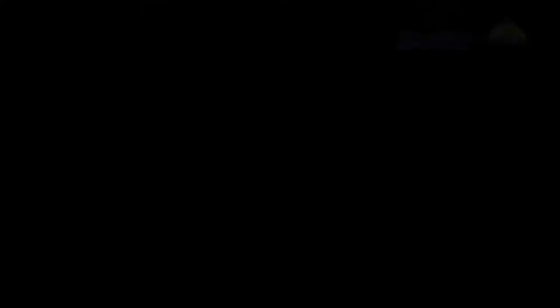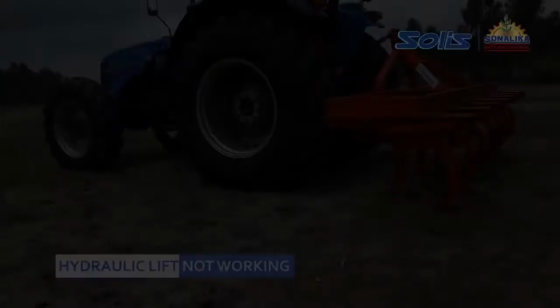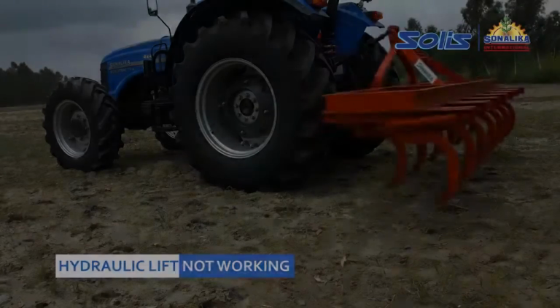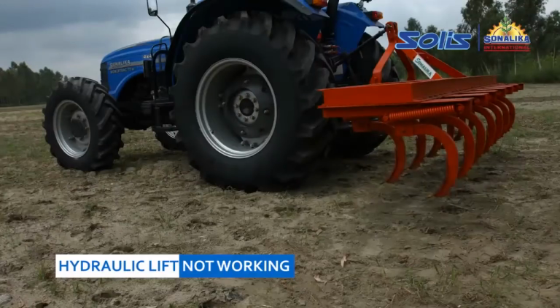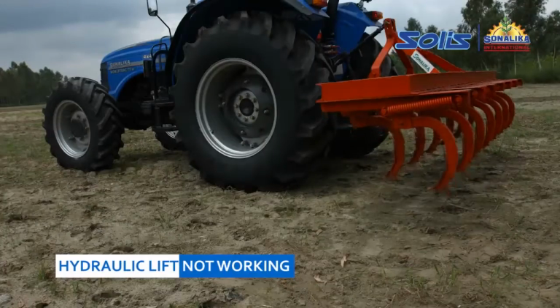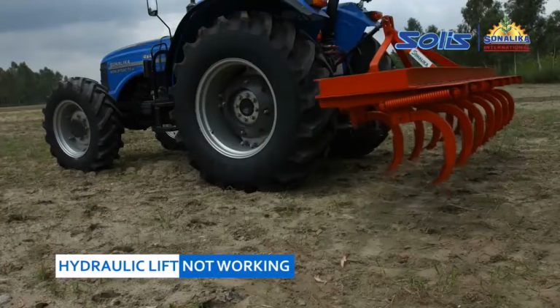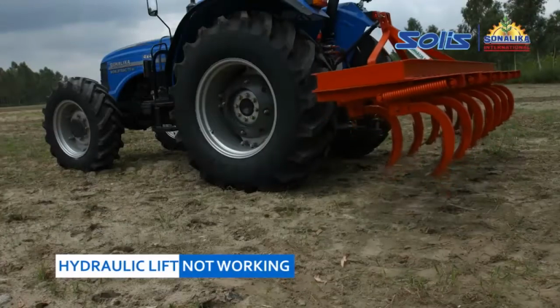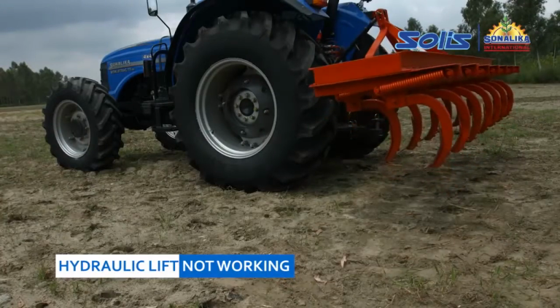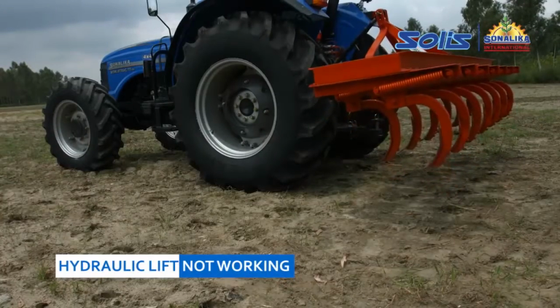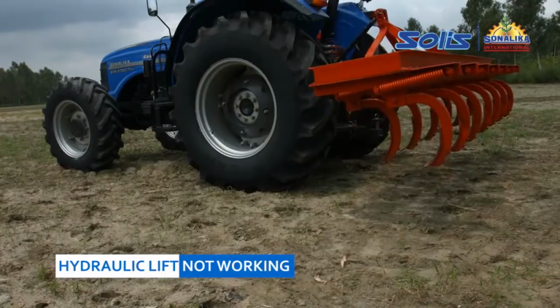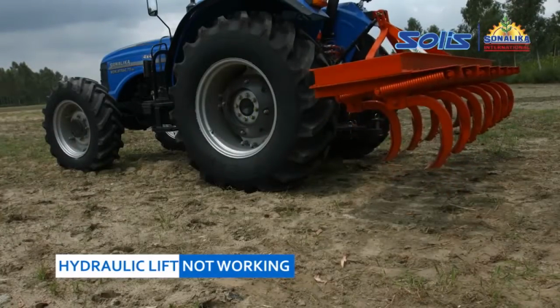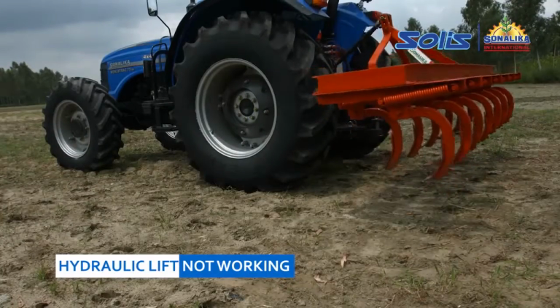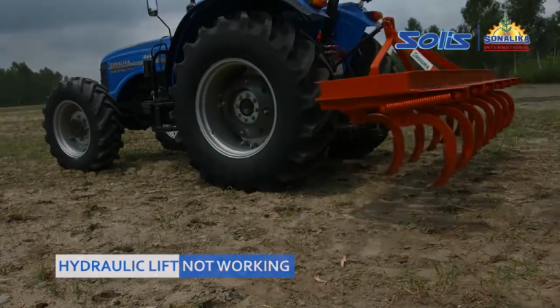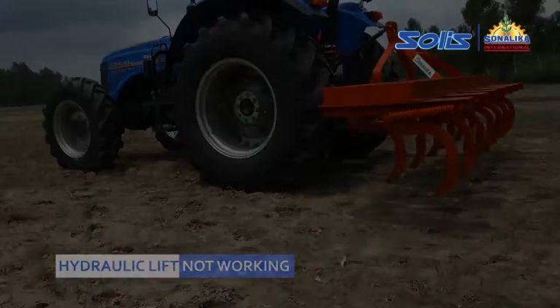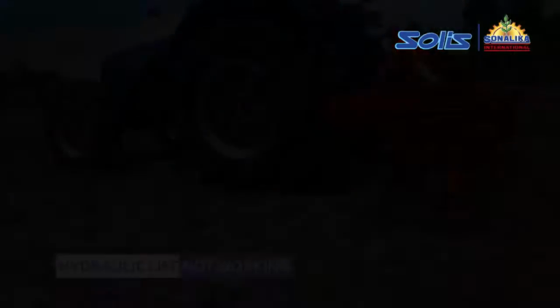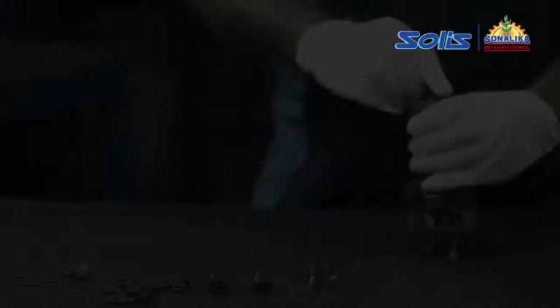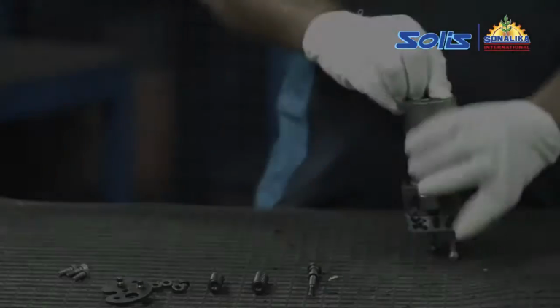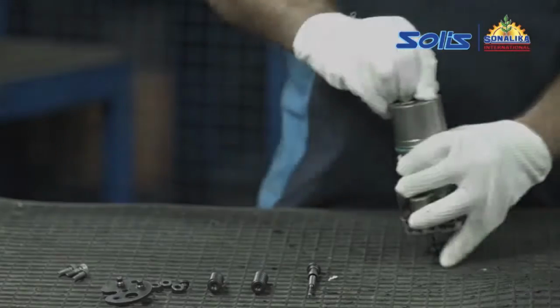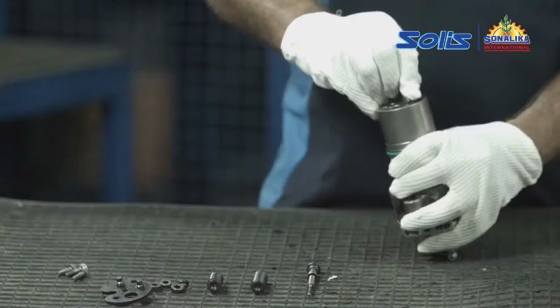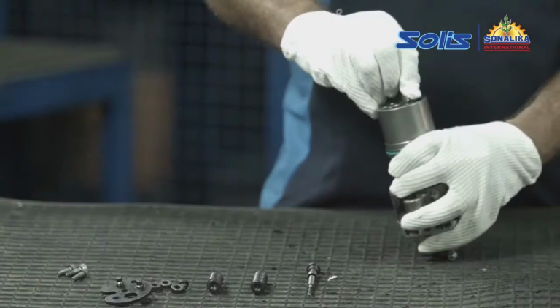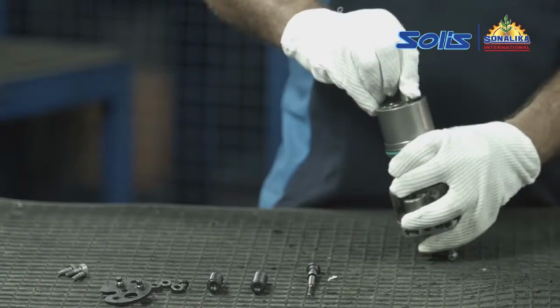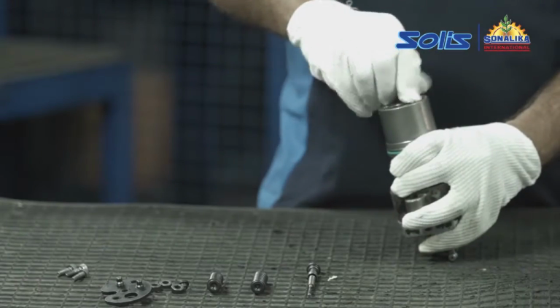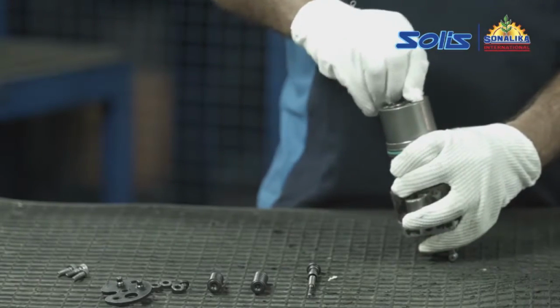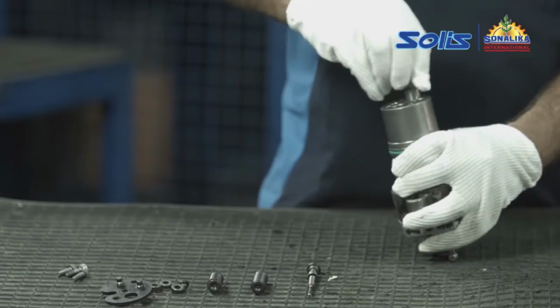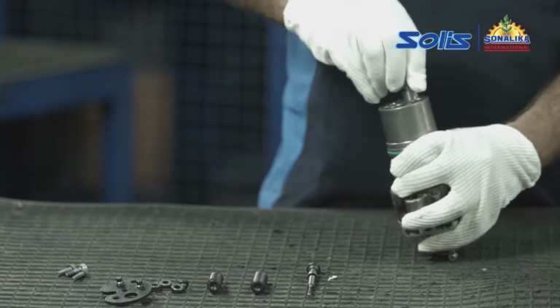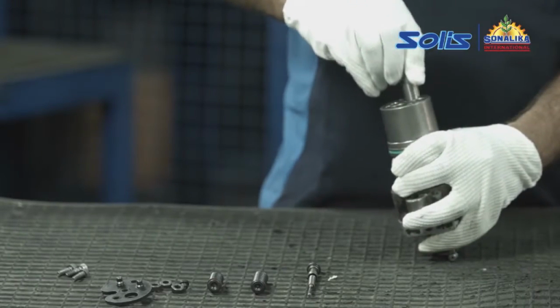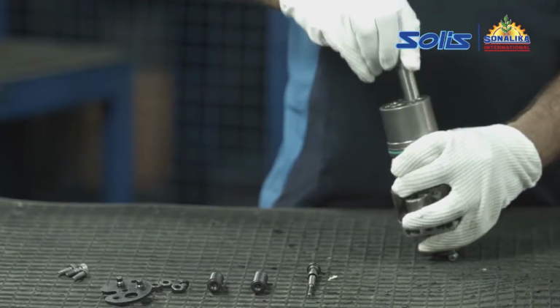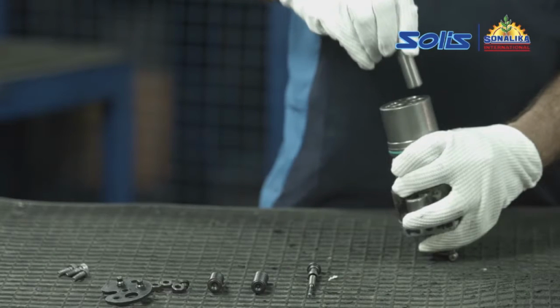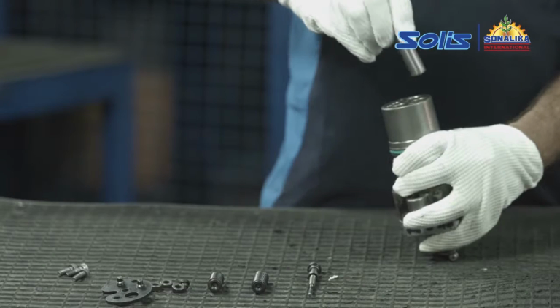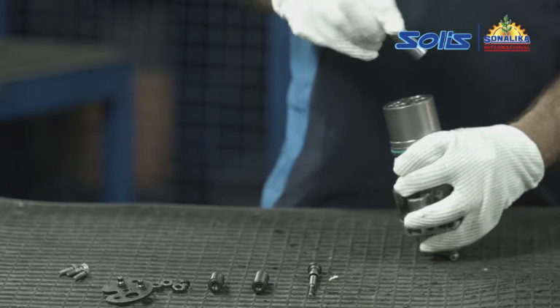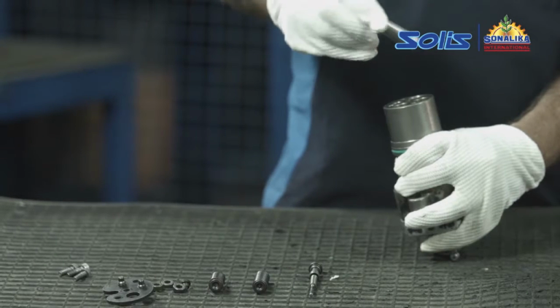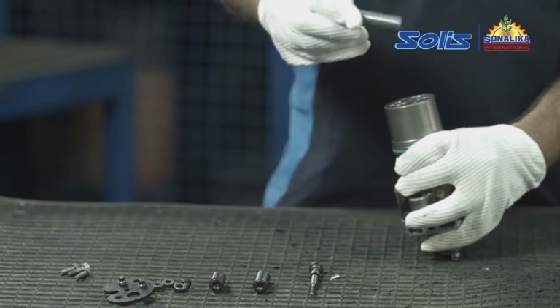Lift not working. Check the differential valve for any blockage or dirt.